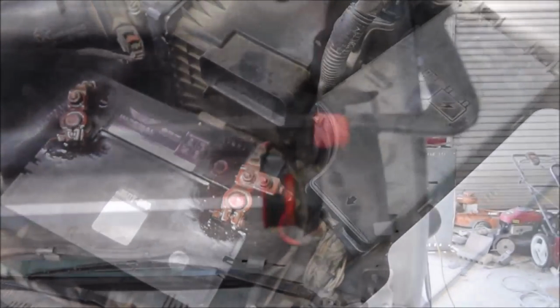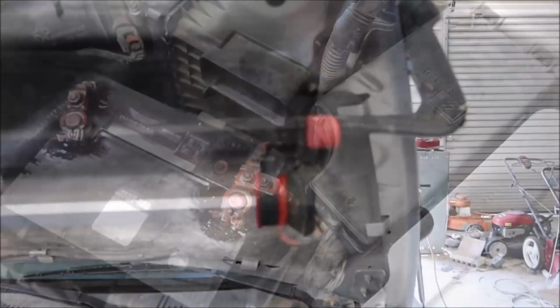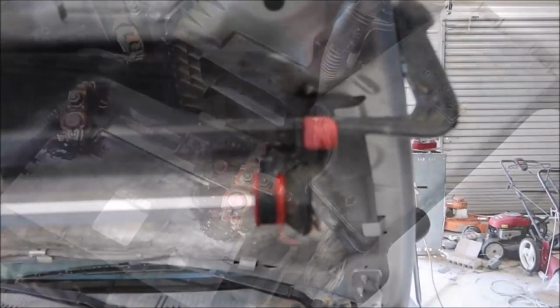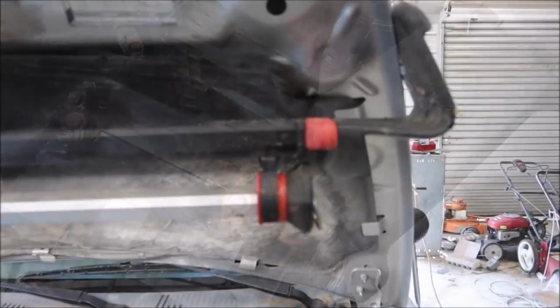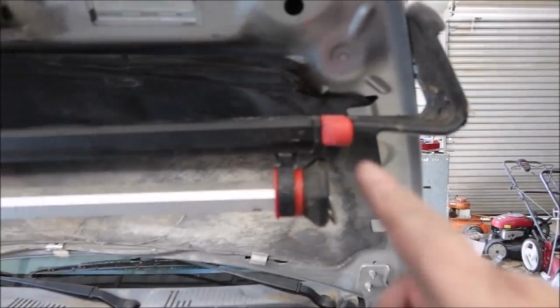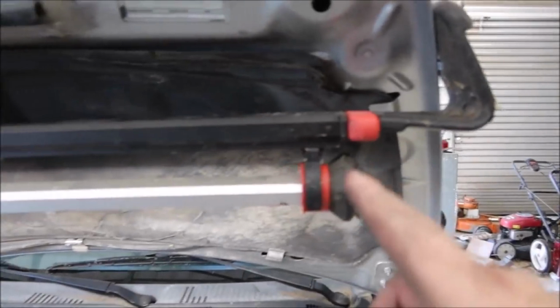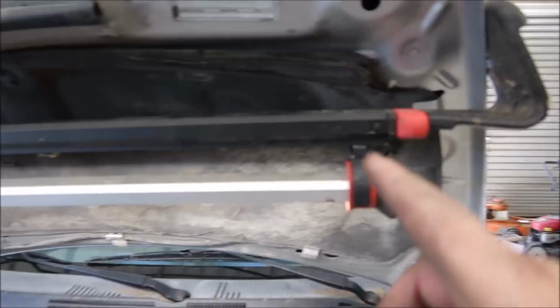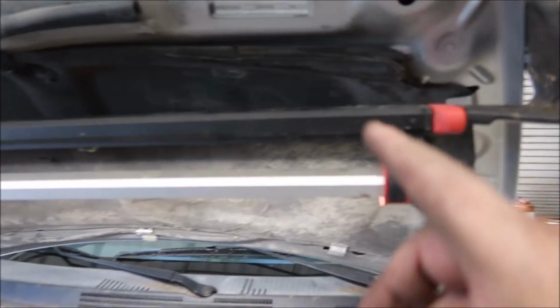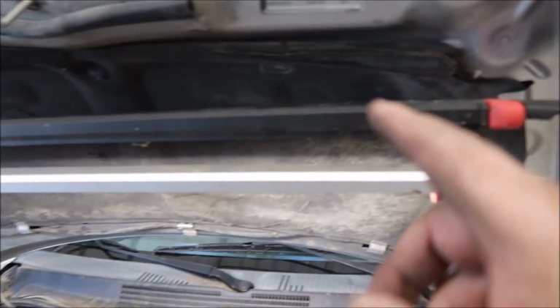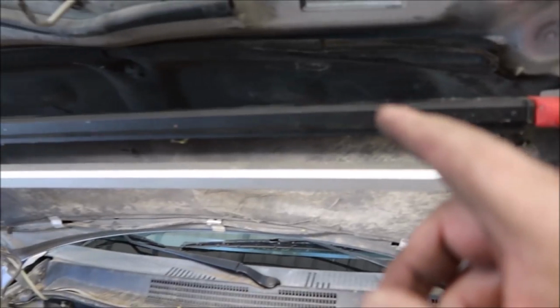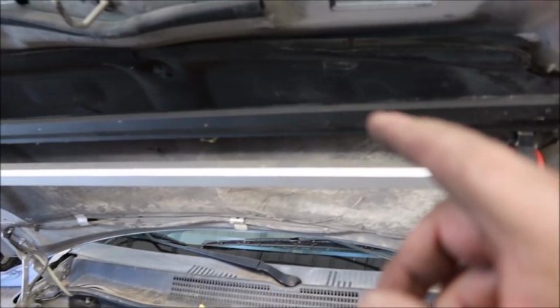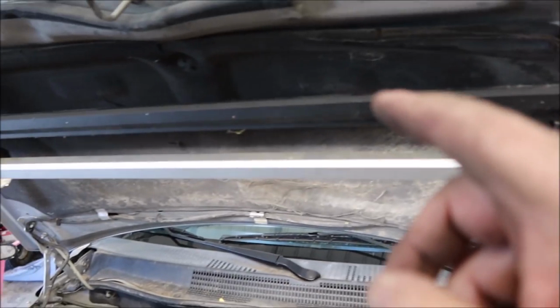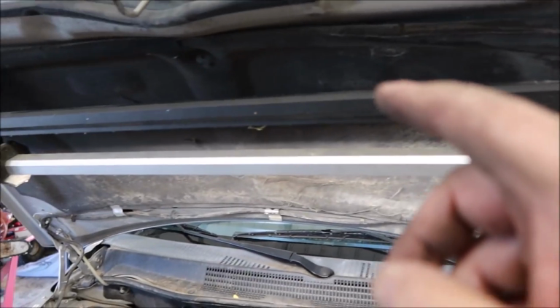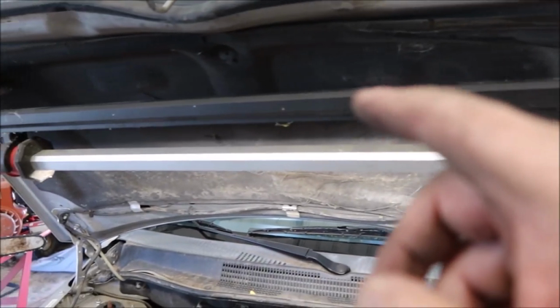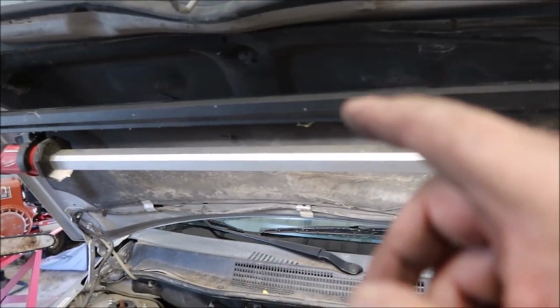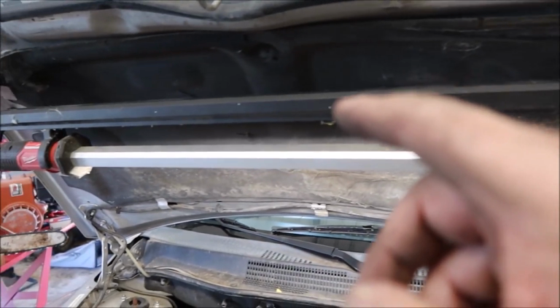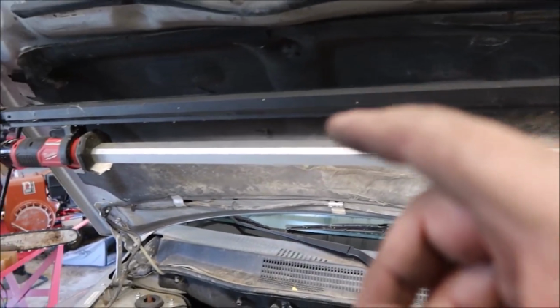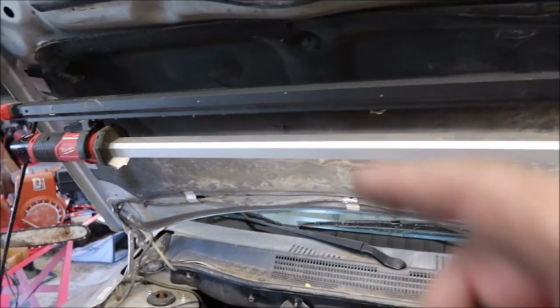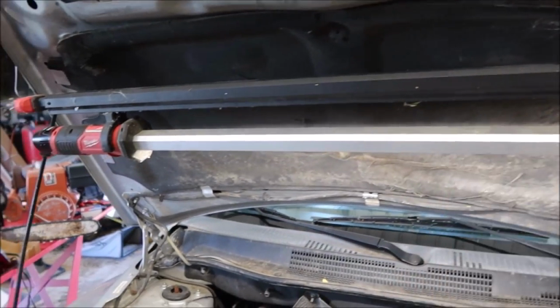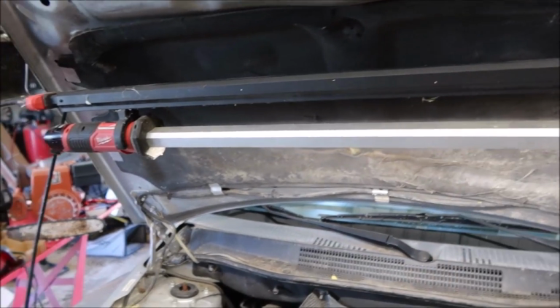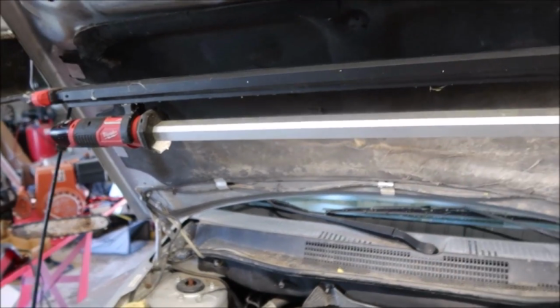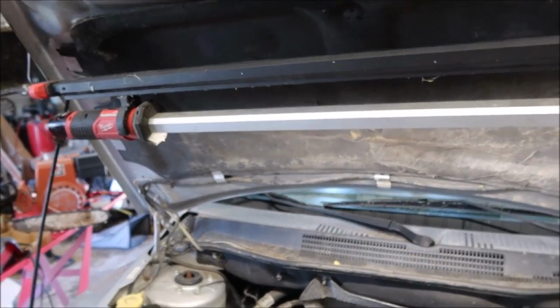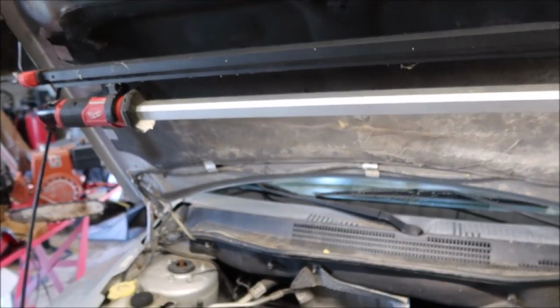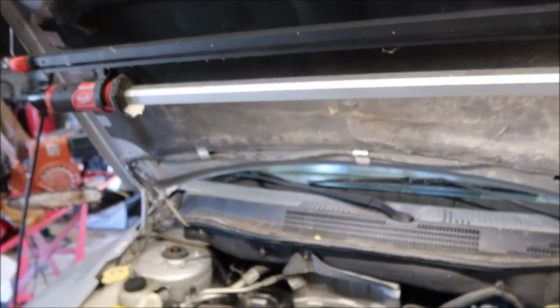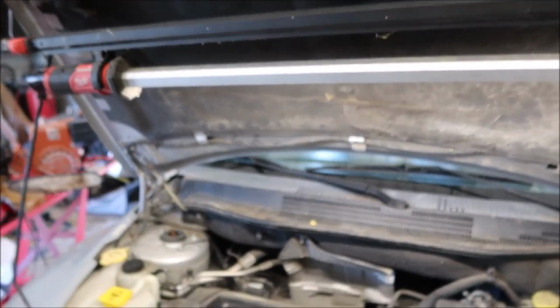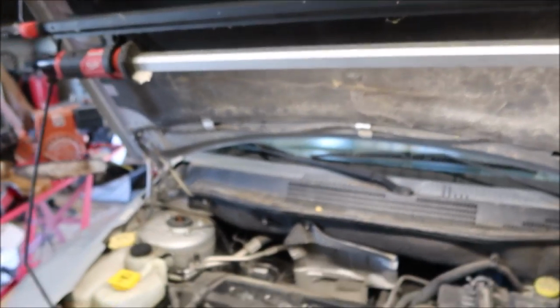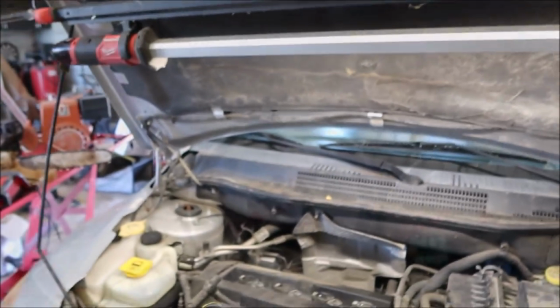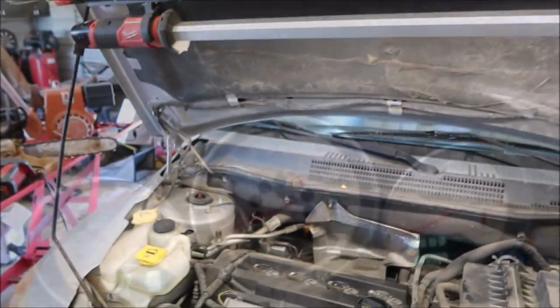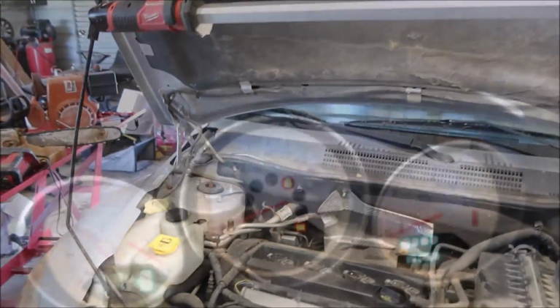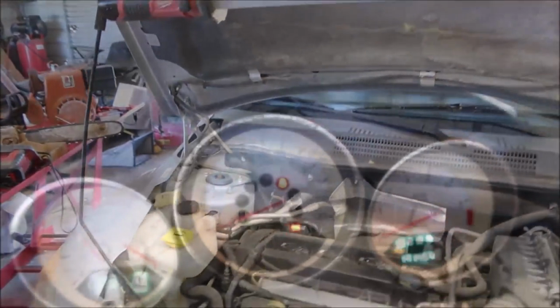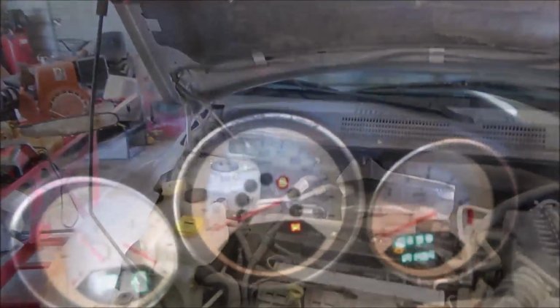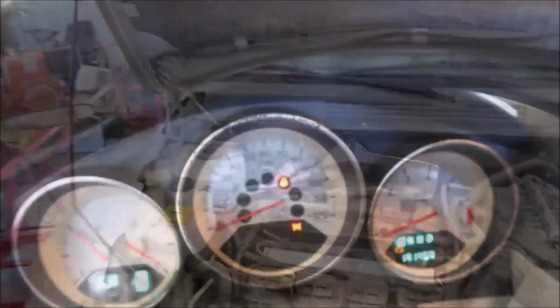This Milwaukee M12 under-hood light is just absolutely awesome.